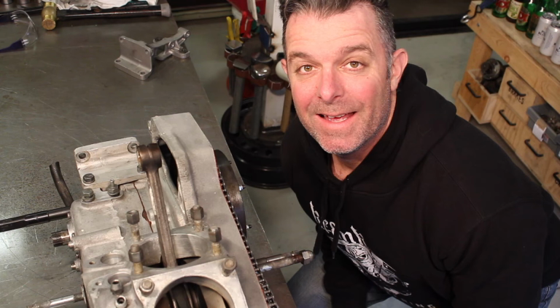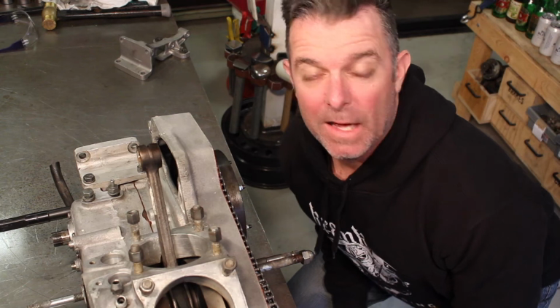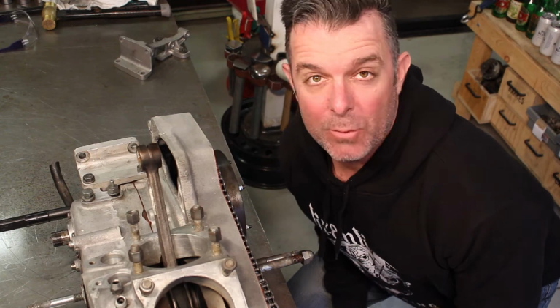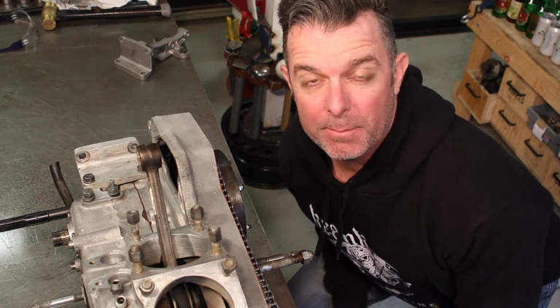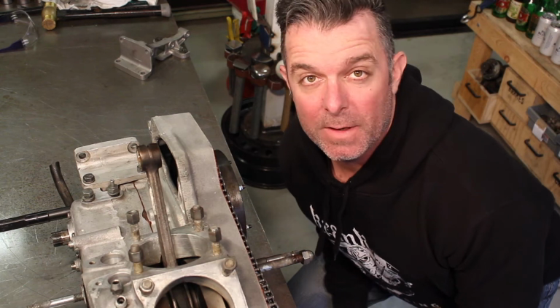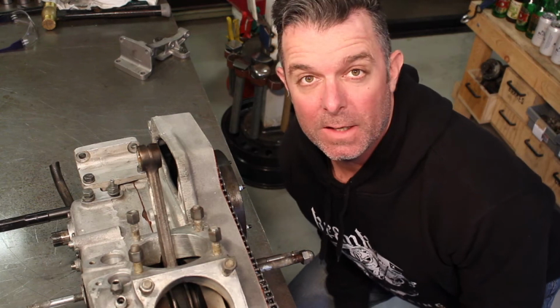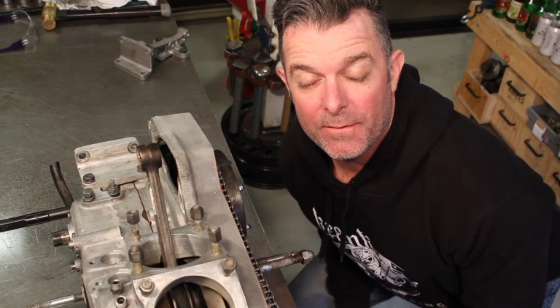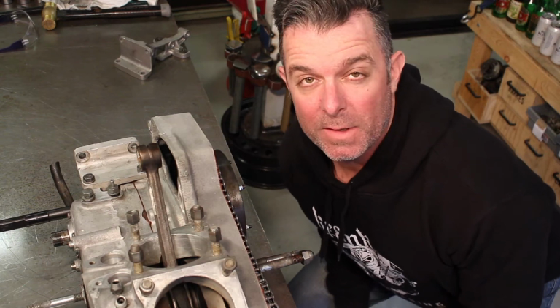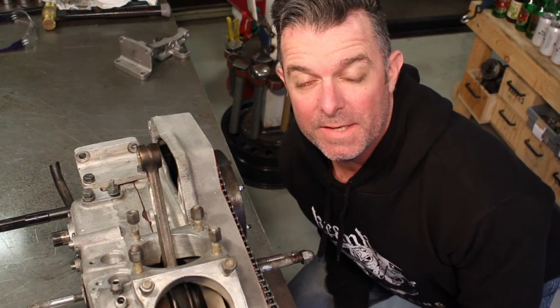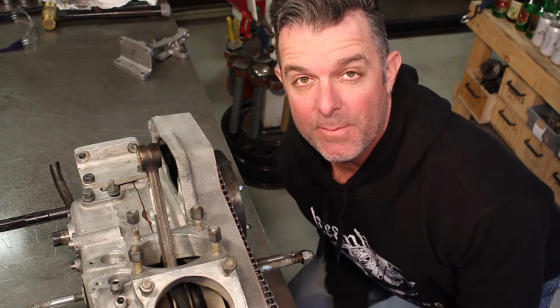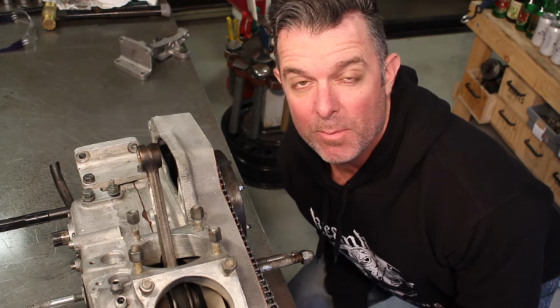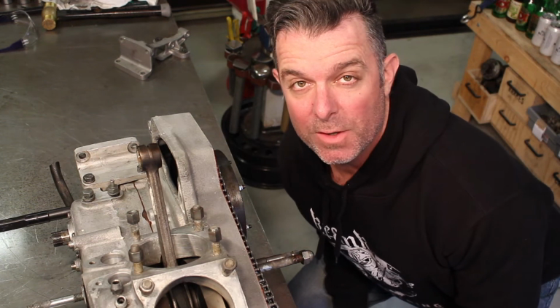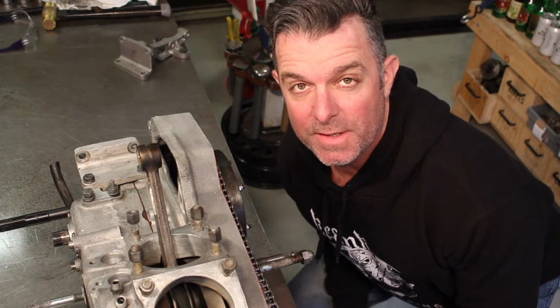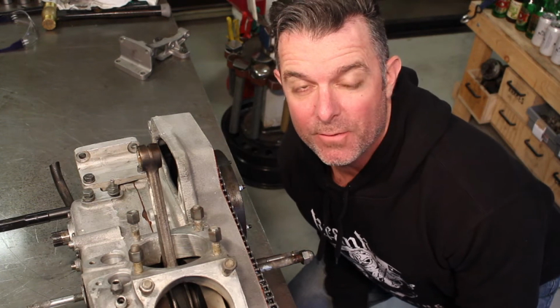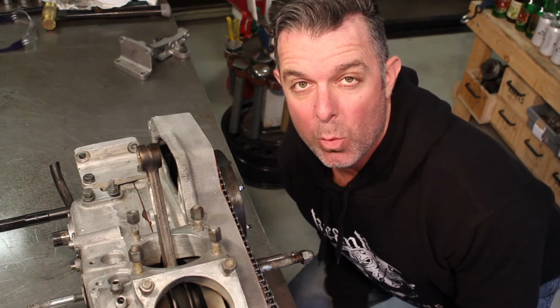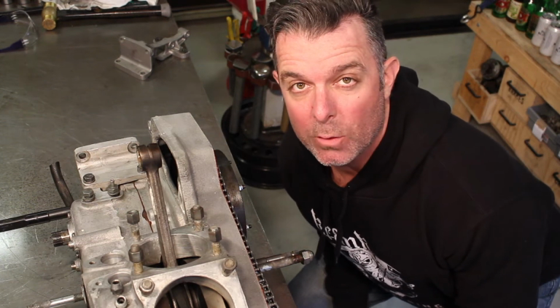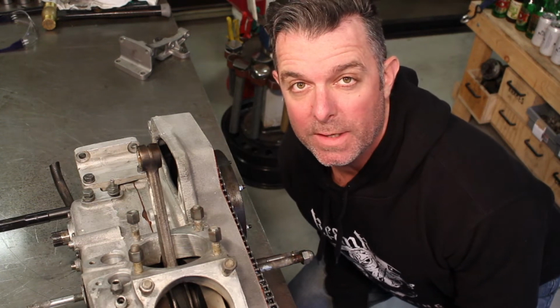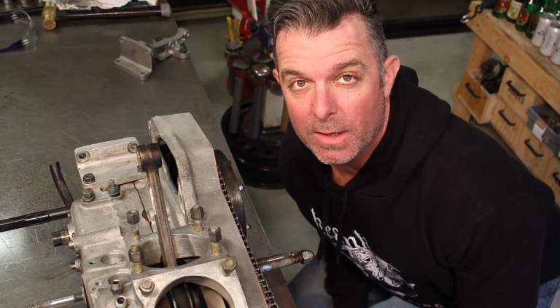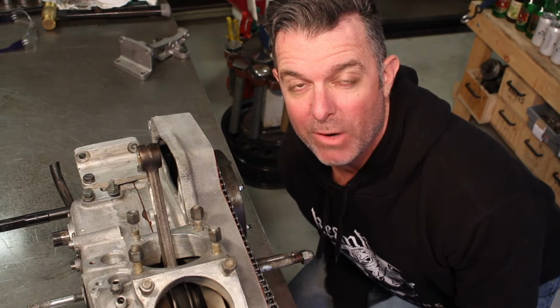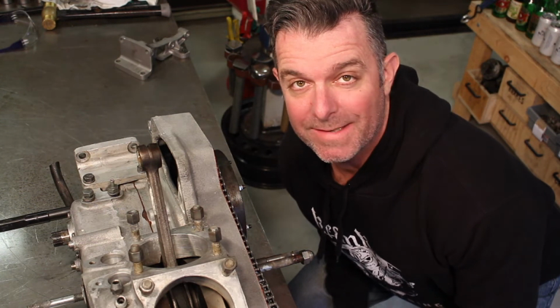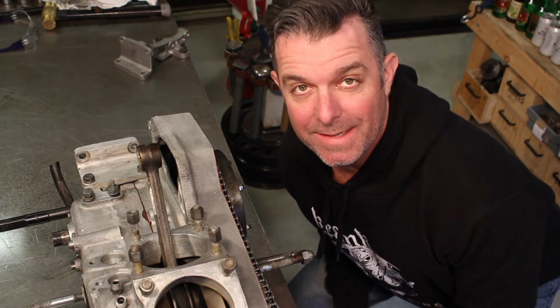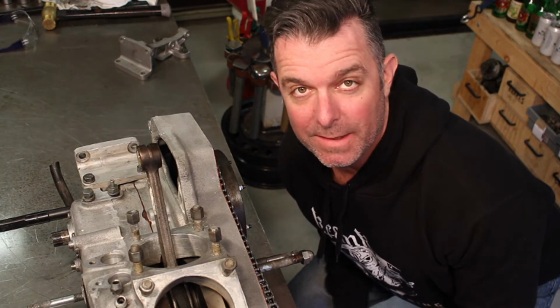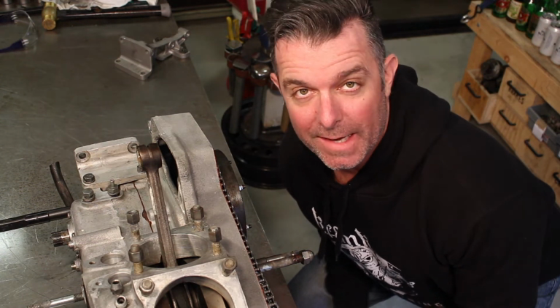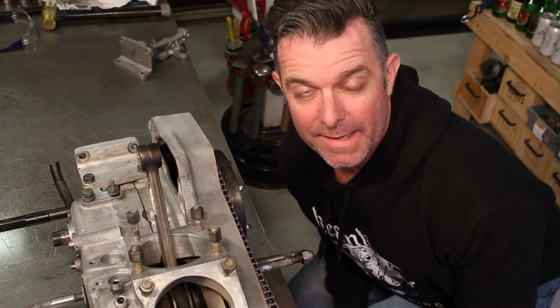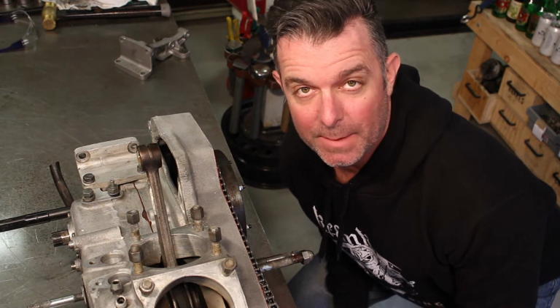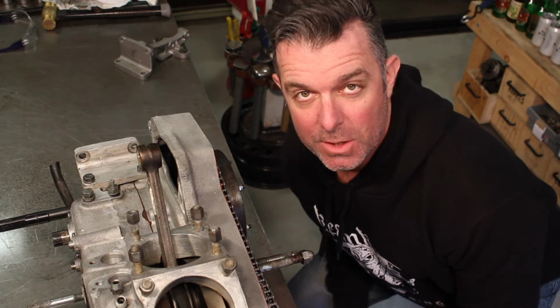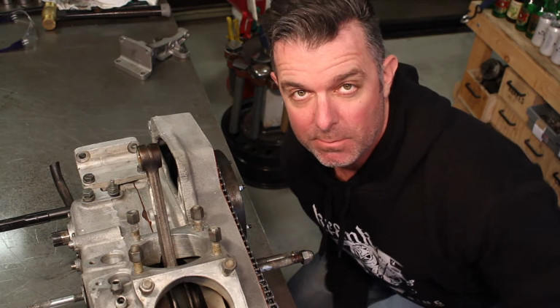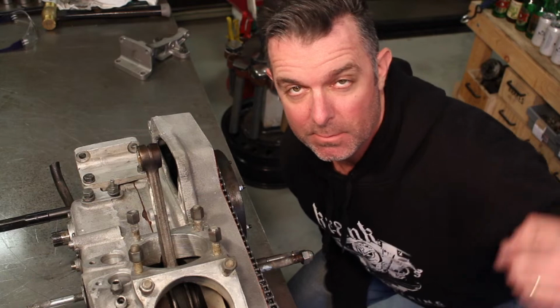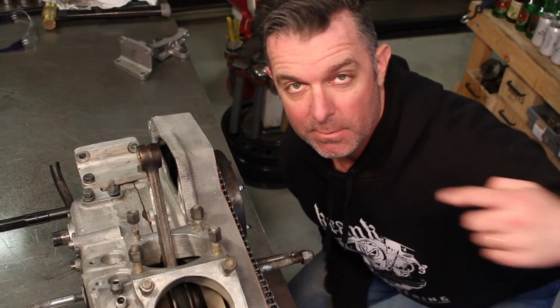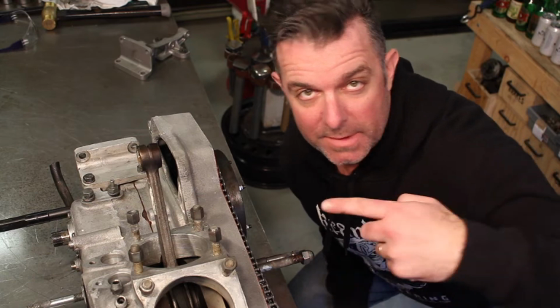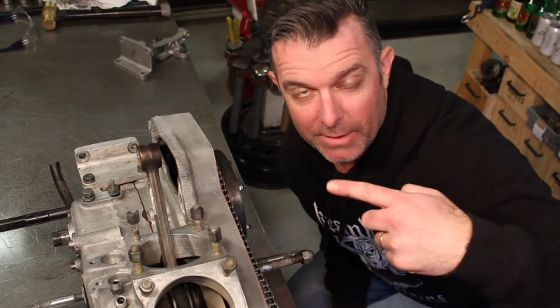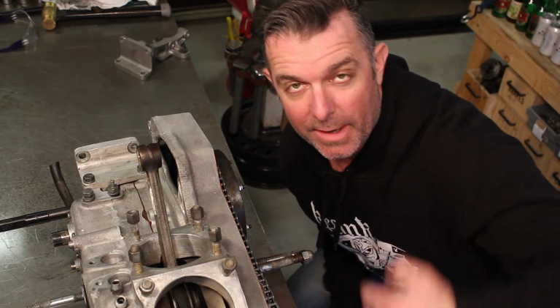Hey everyone, if you want to see my process for welding cracks in cast aluminium, stick around.